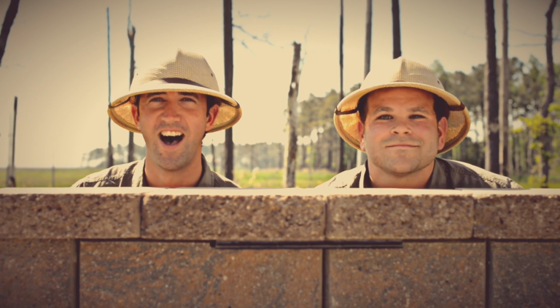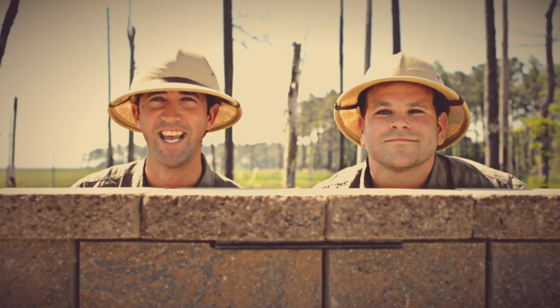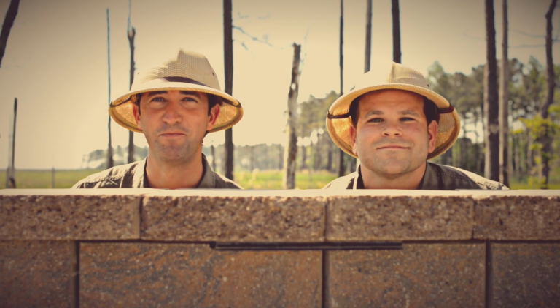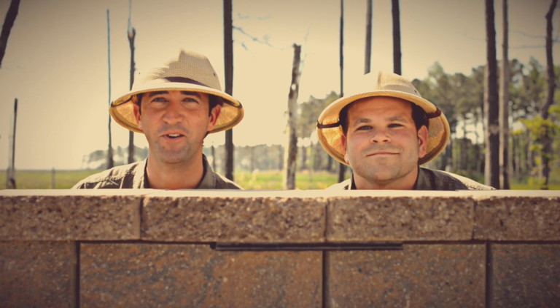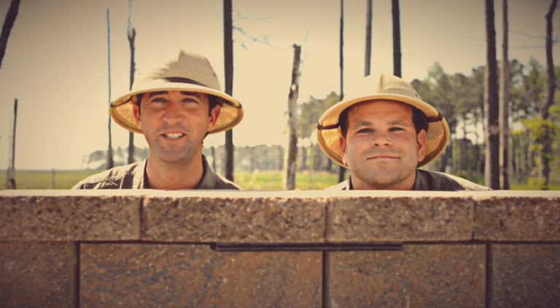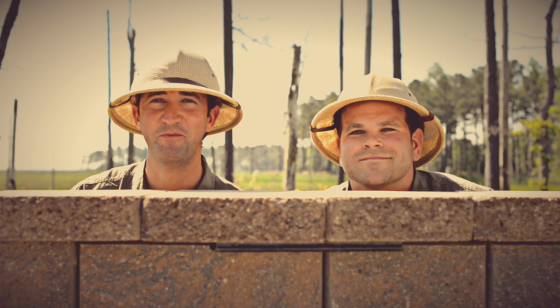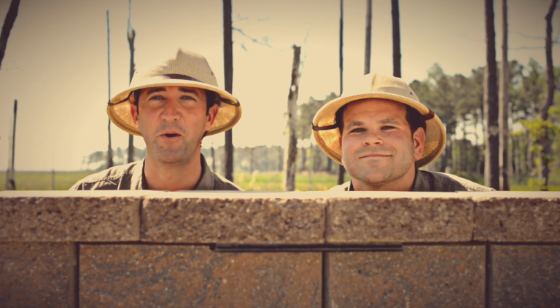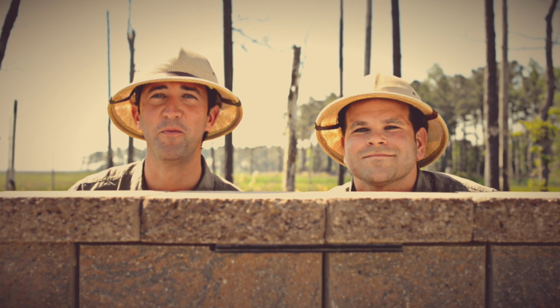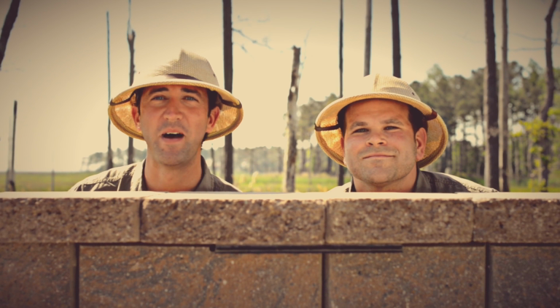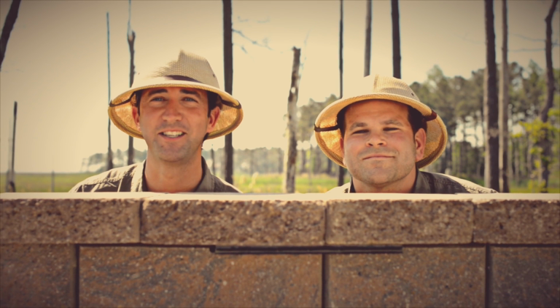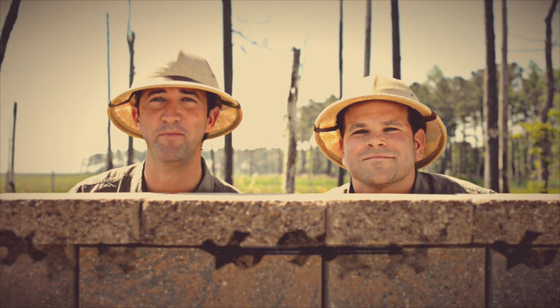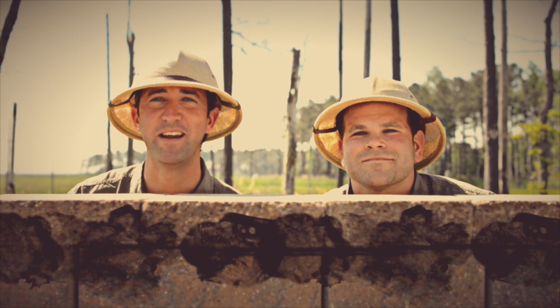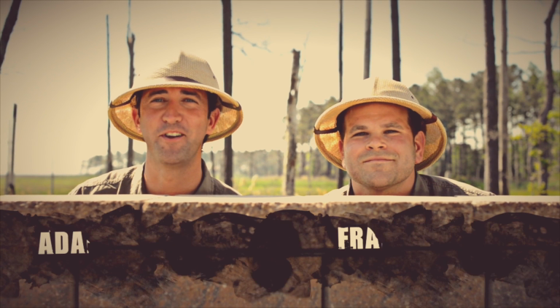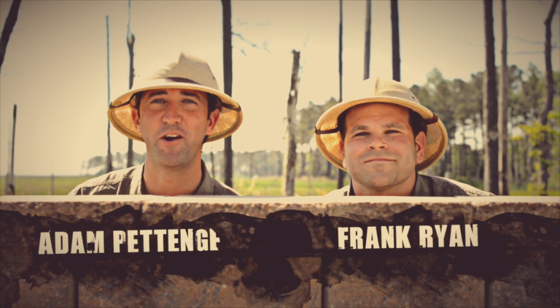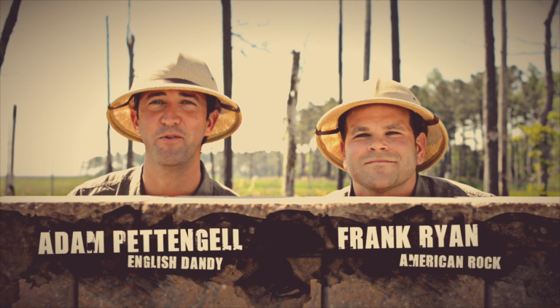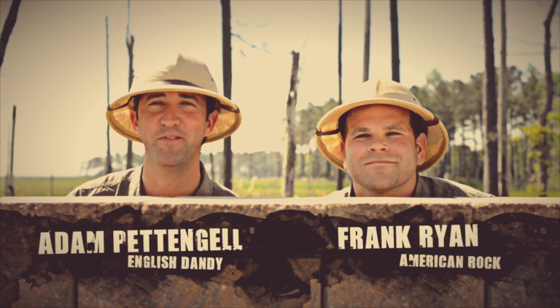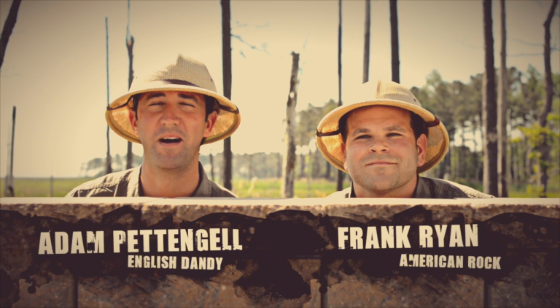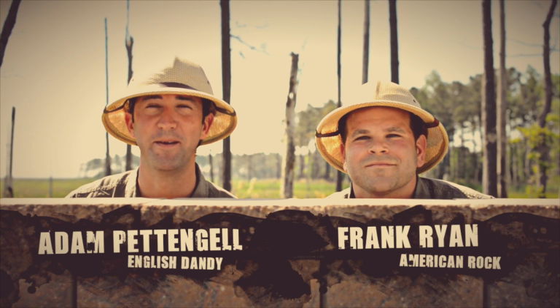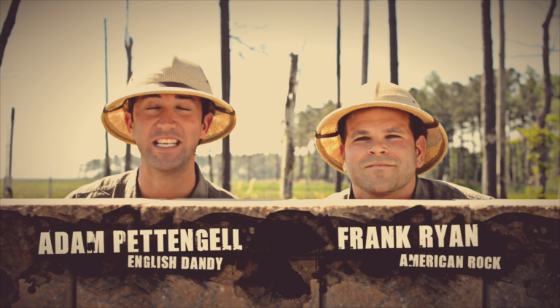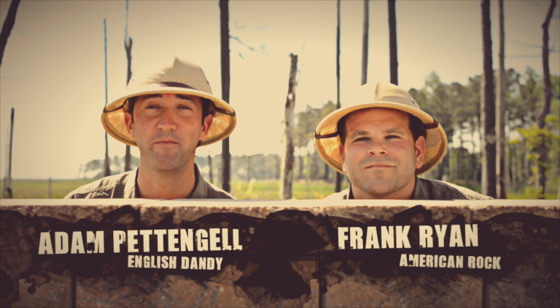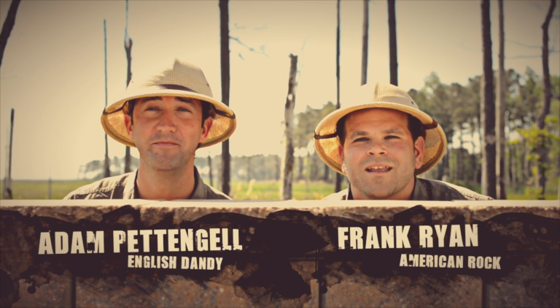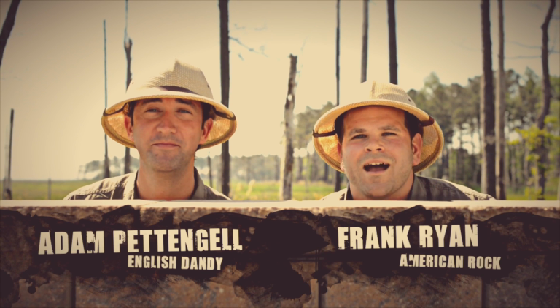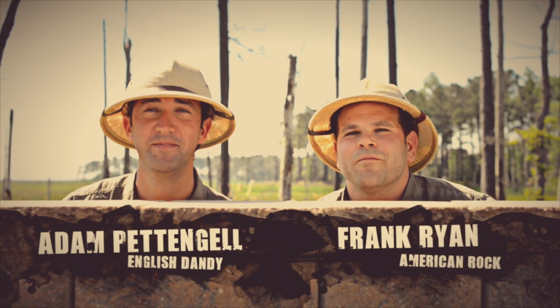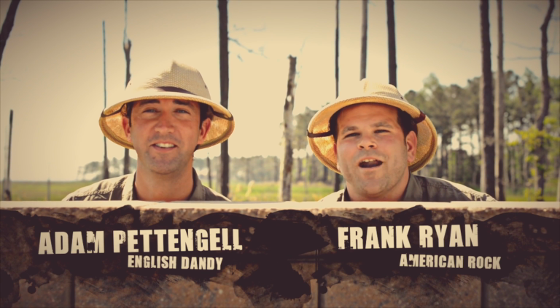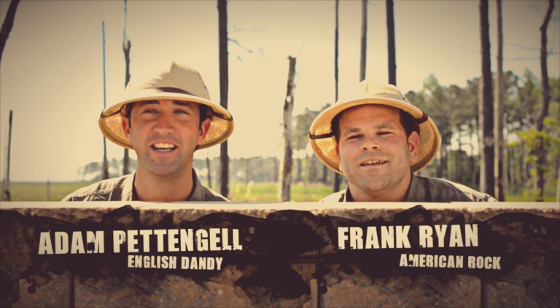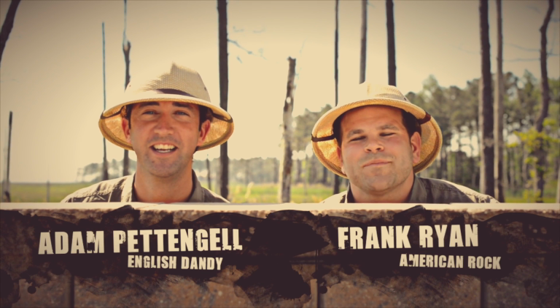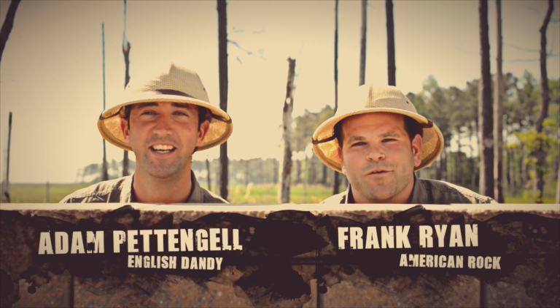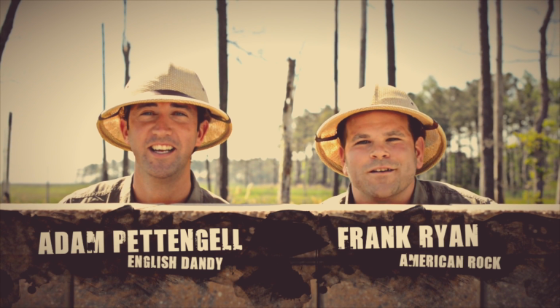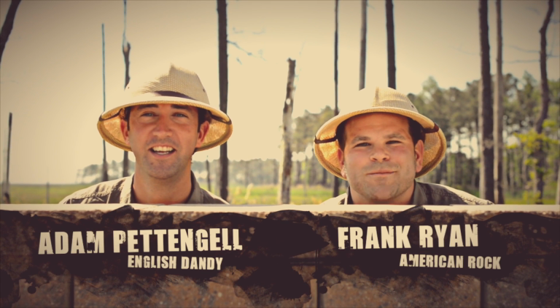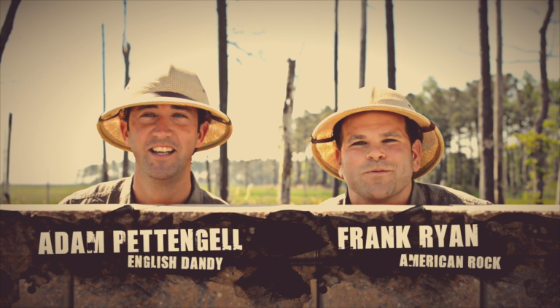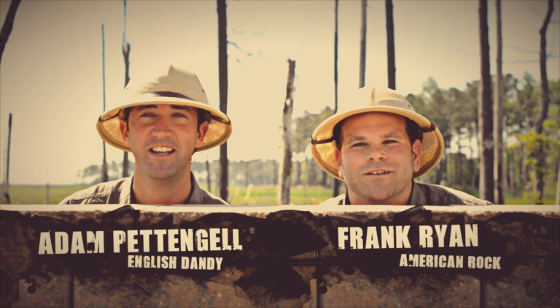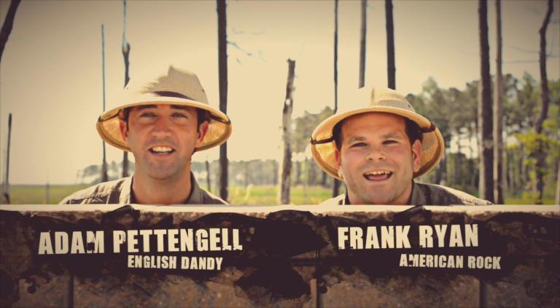Hi Explorers! Welcome back to the Bayfront of Rehoboth. My name is Adam, I'm Frank, and we're going to do some exploring today.